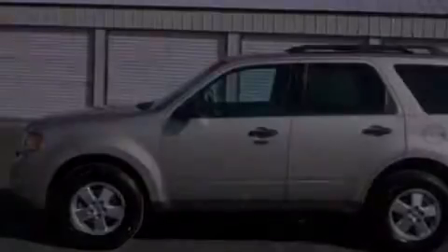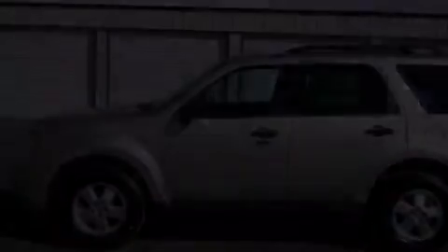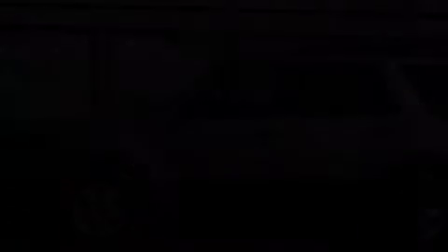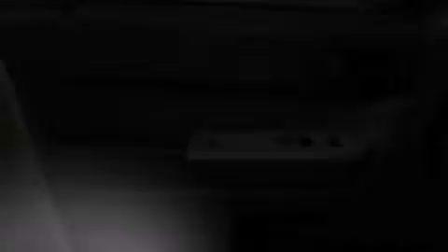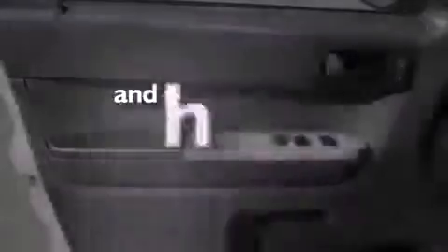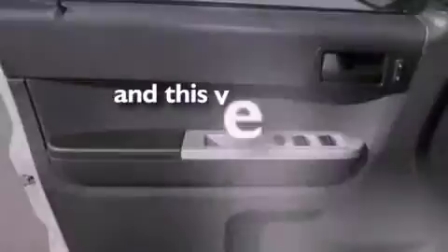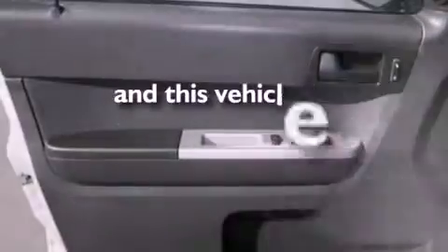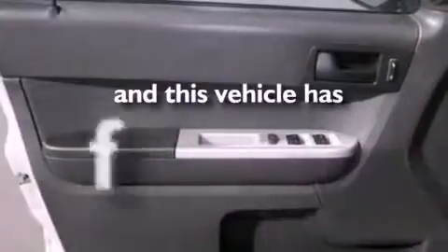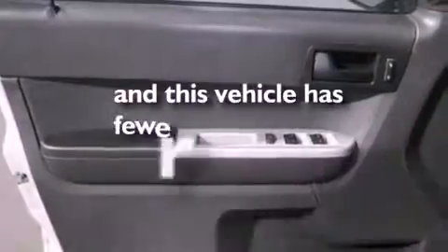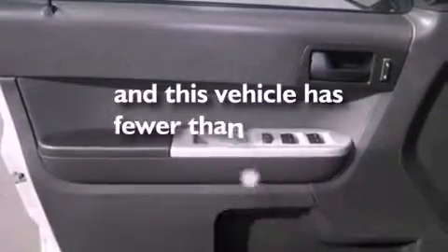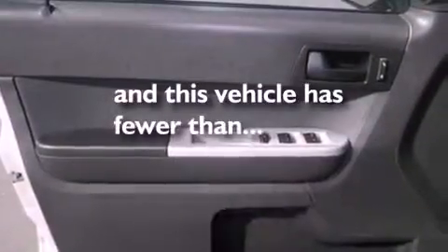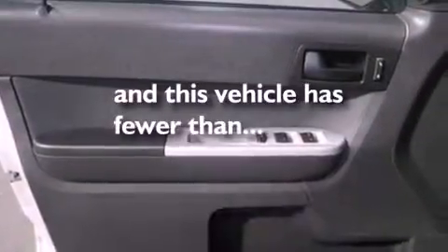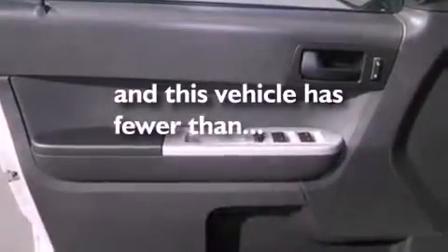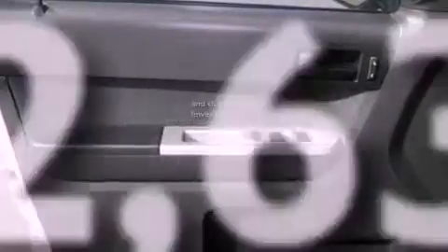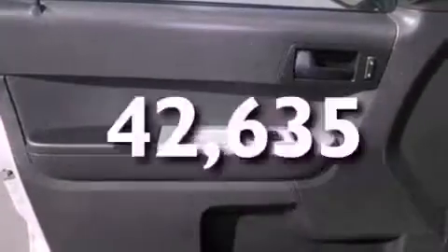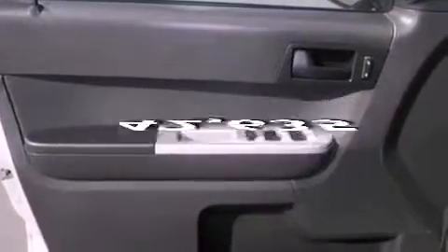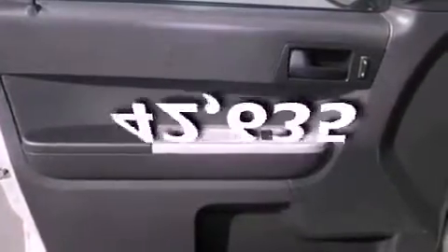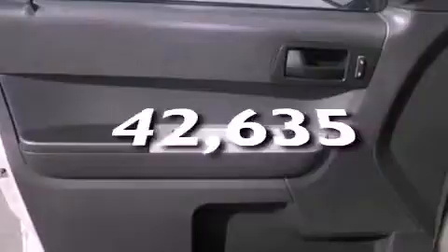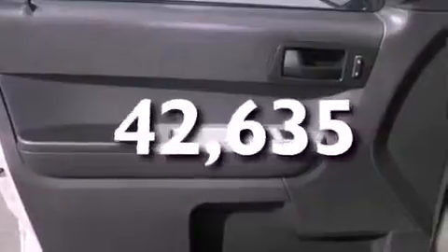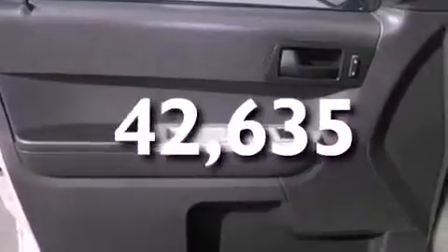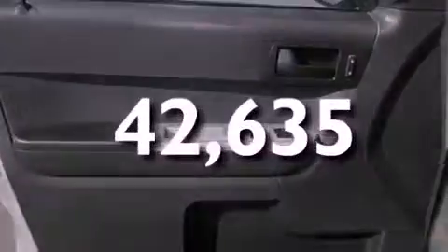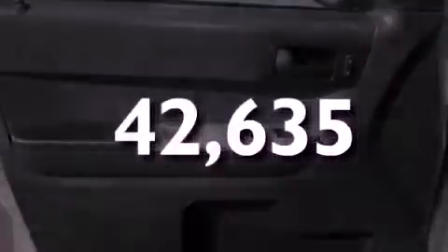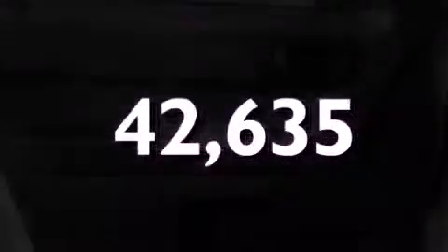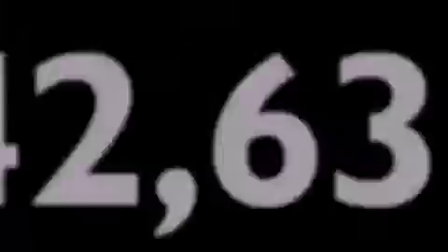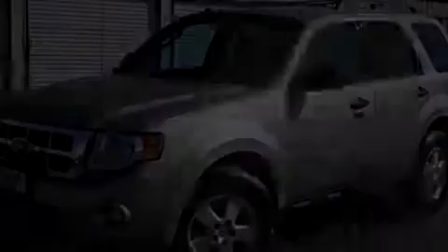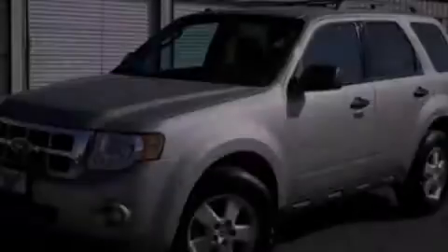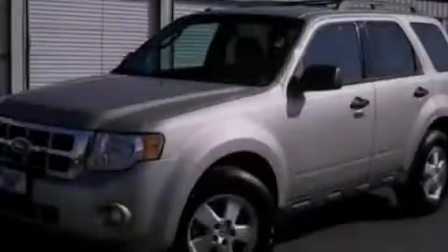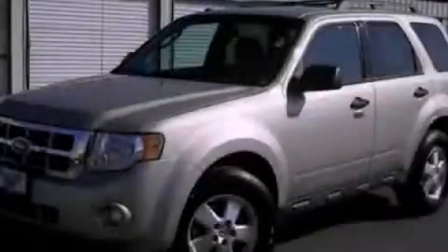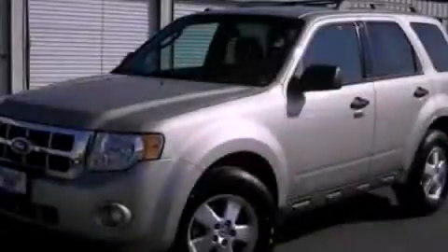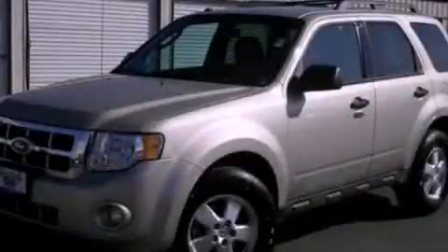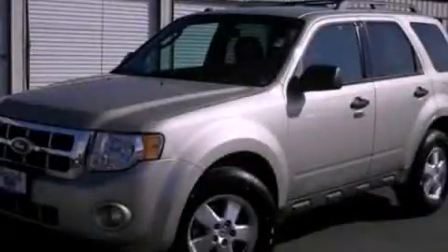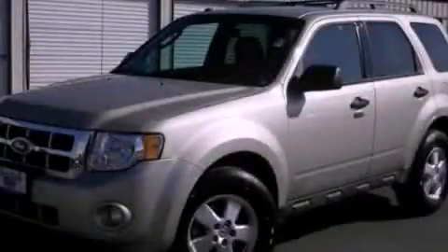This vehicle has fewer than 43,000 miles on the odometer. Stop by today and test drive this vehicle for yourself.